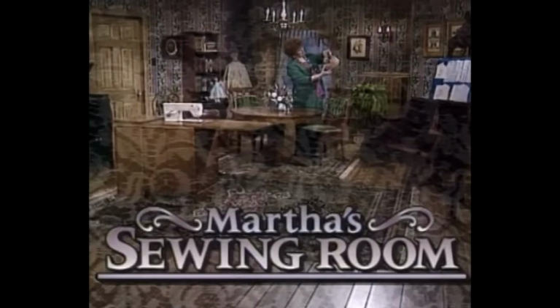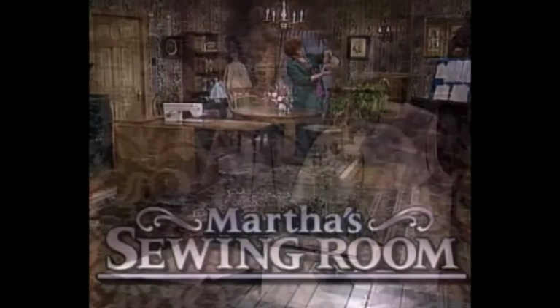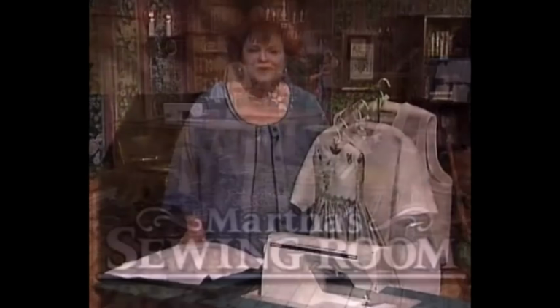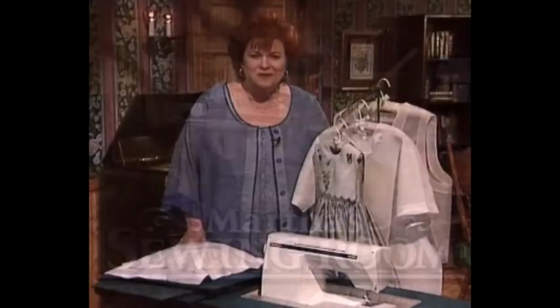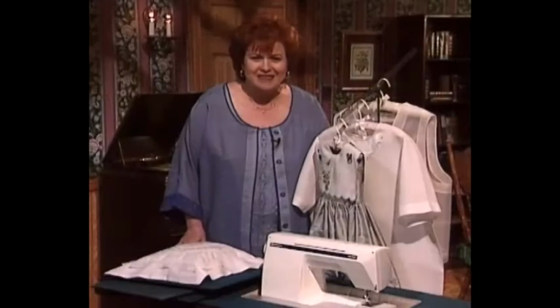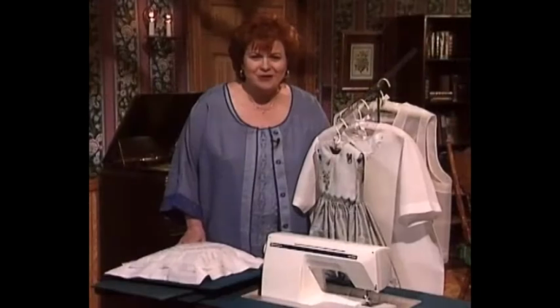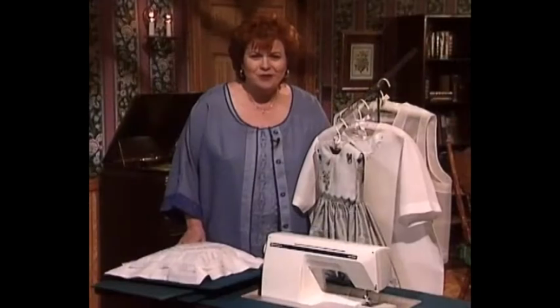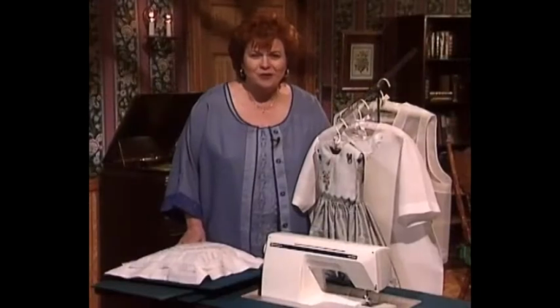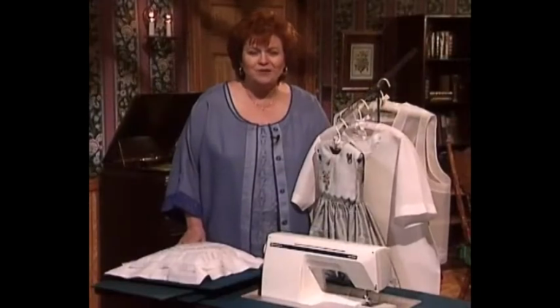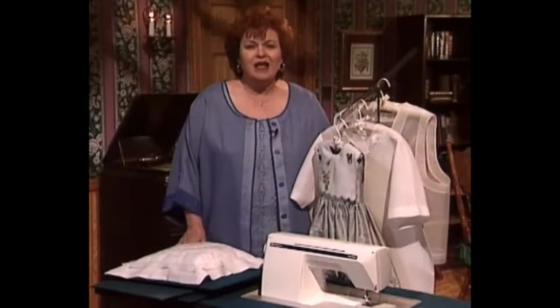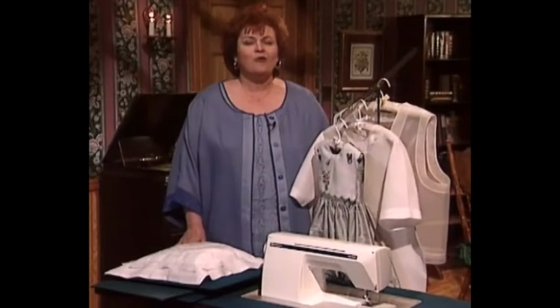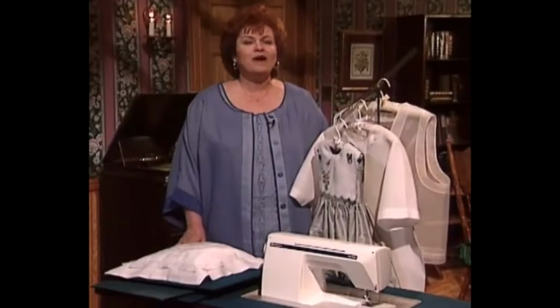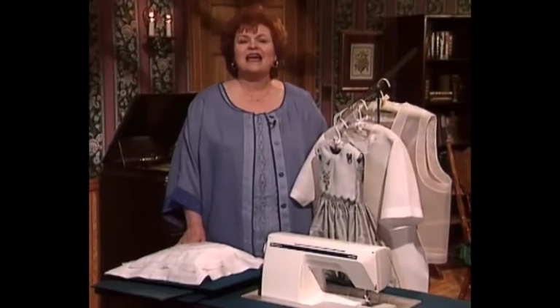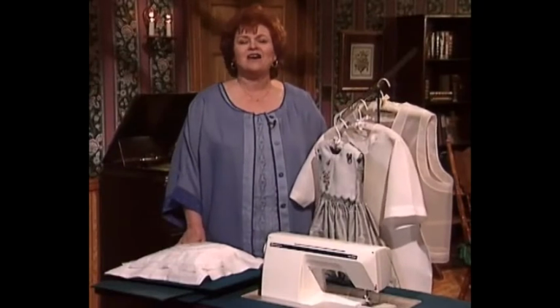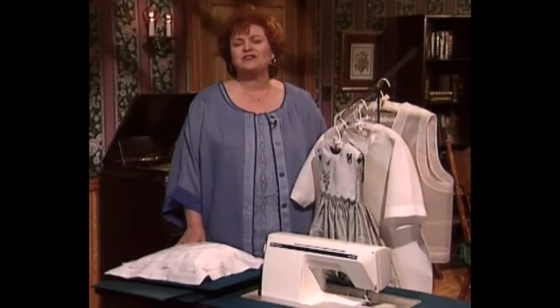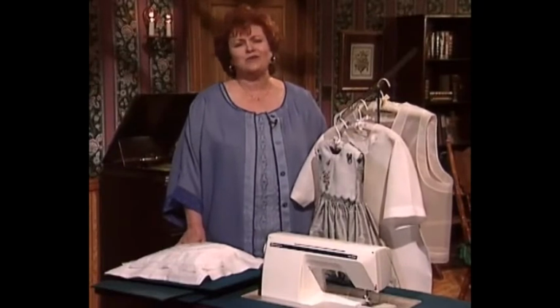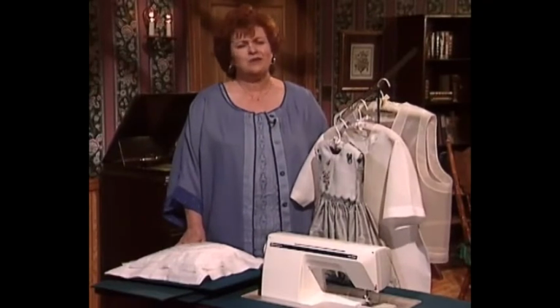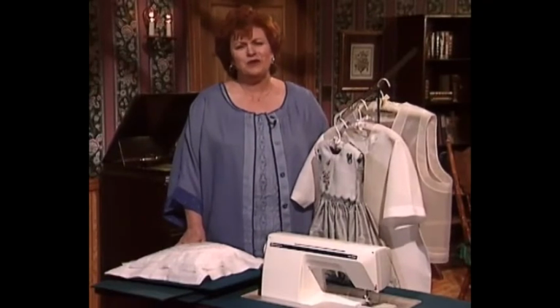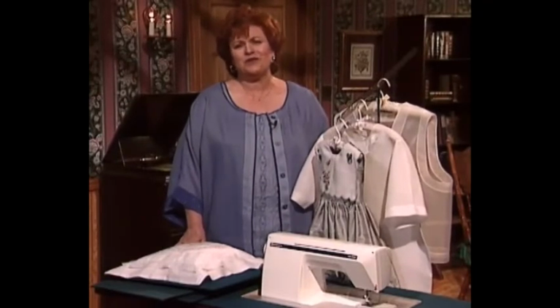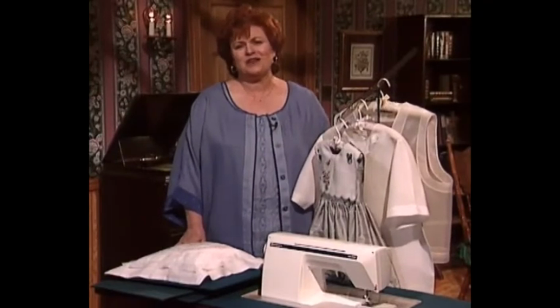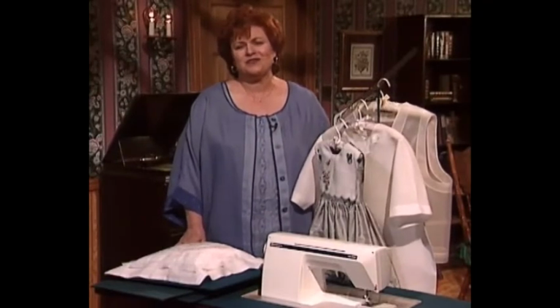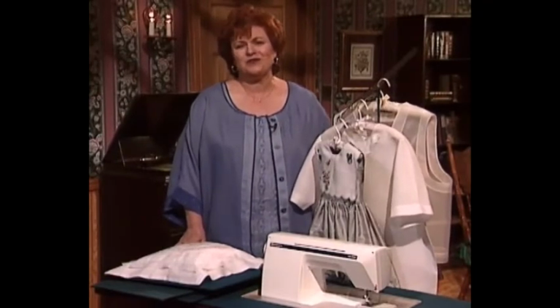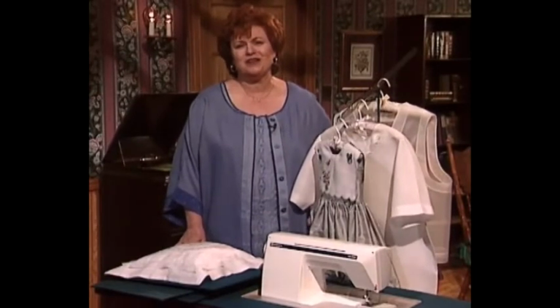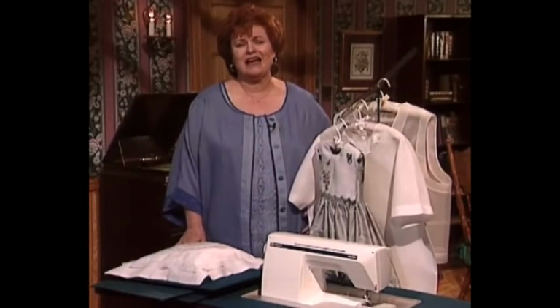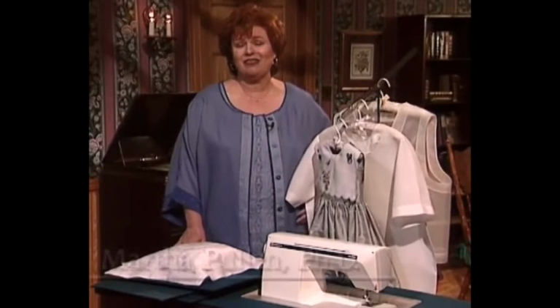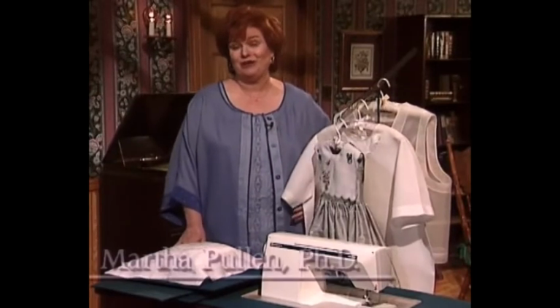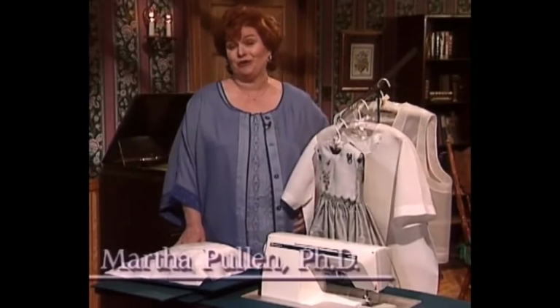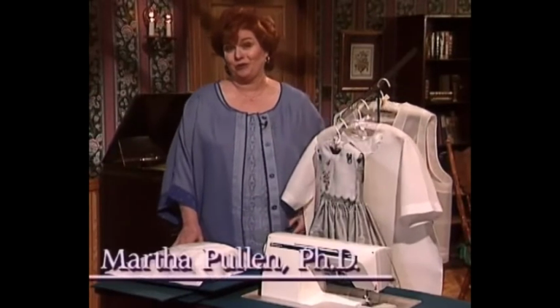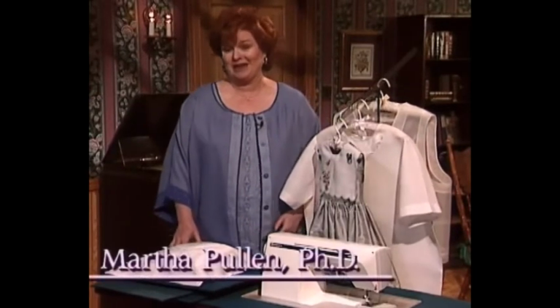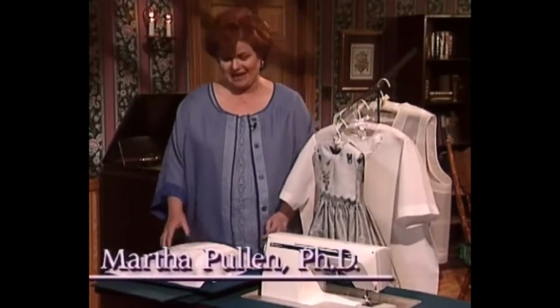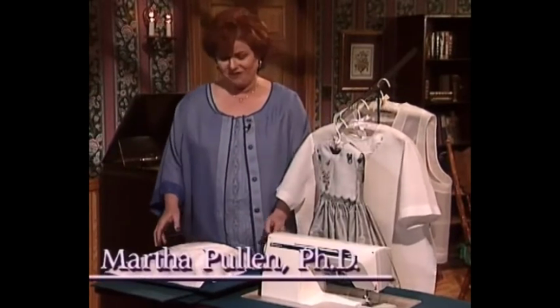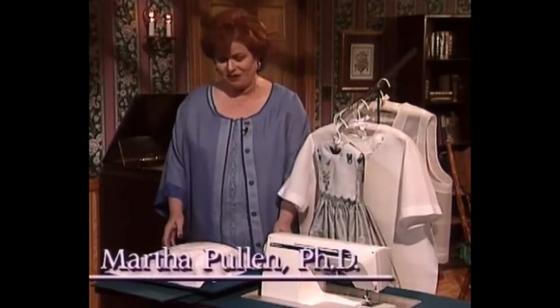Welcome to my sewing room. We have so many beautiful things for you today. I think you're going to really have fun.